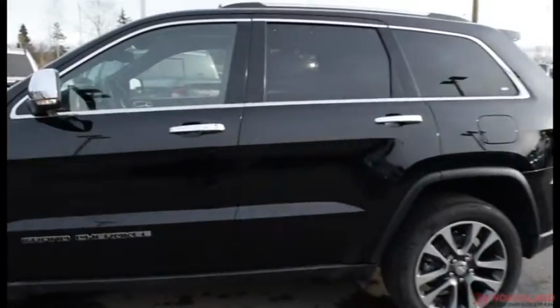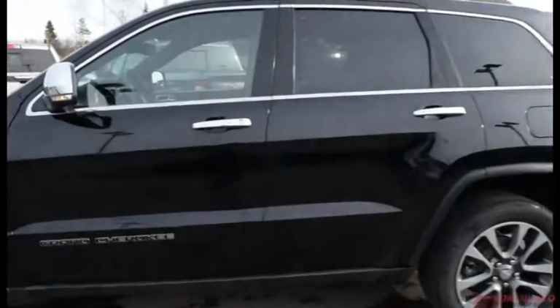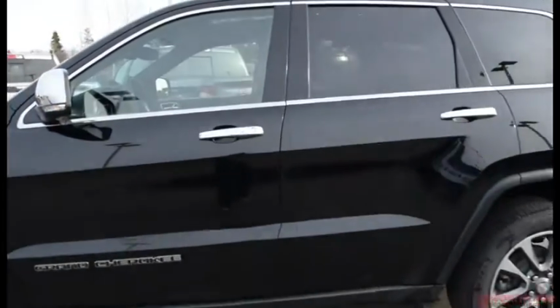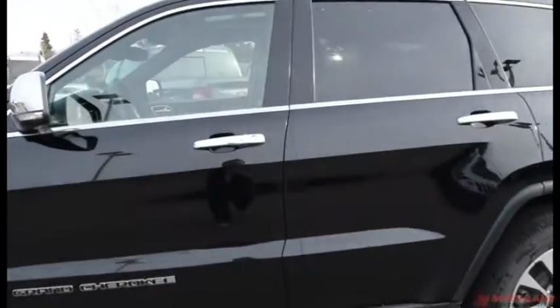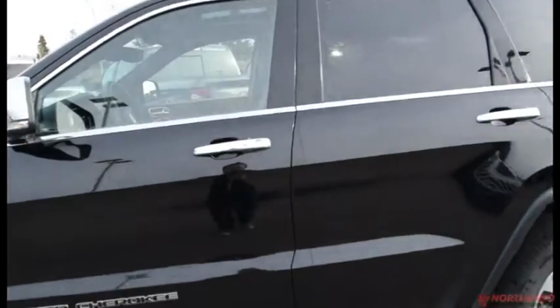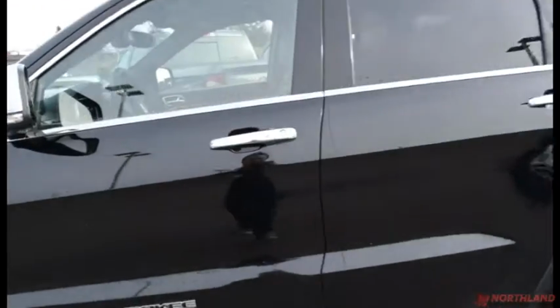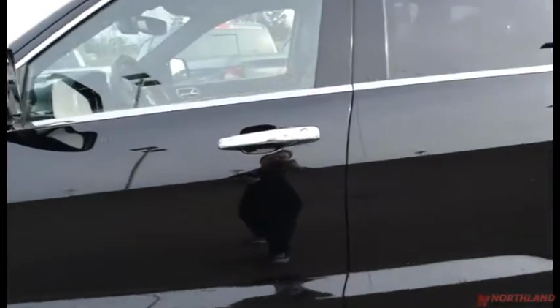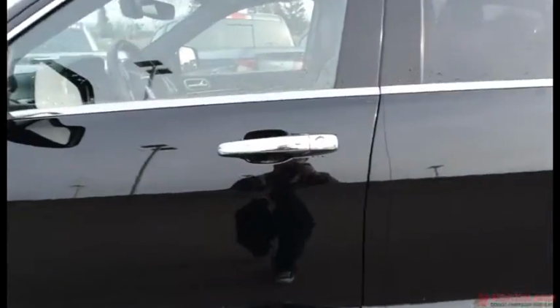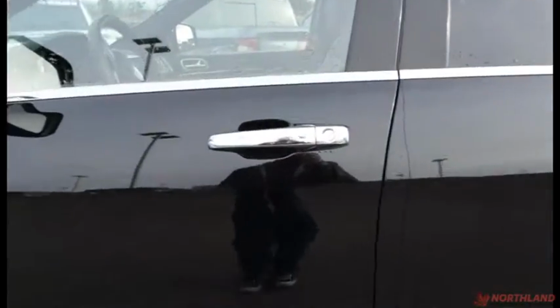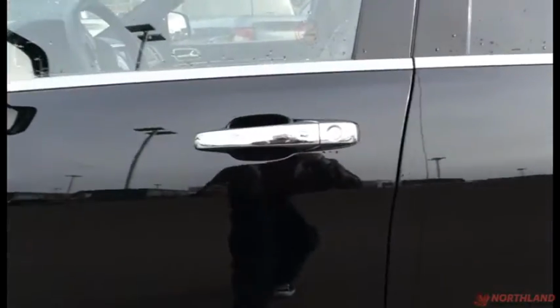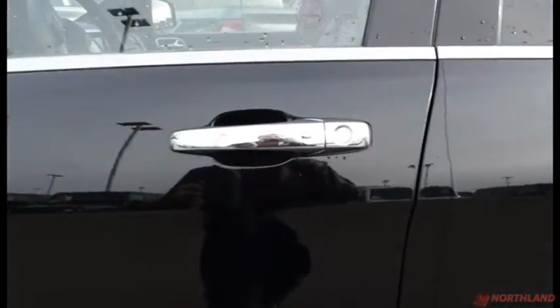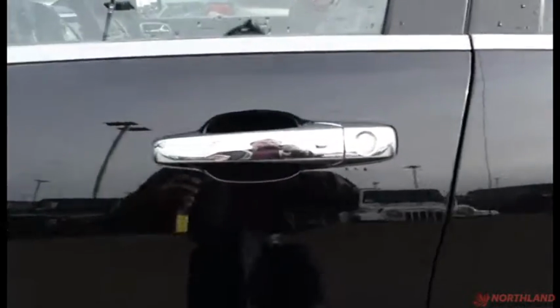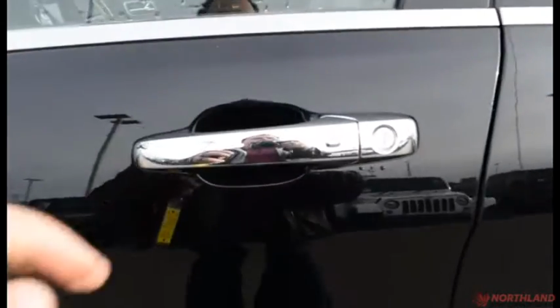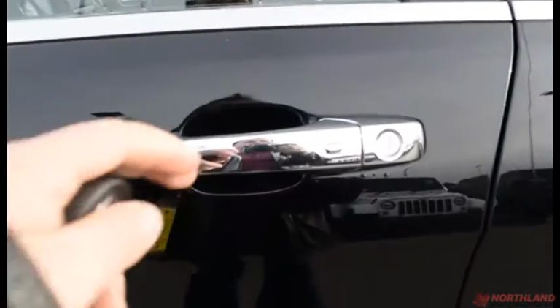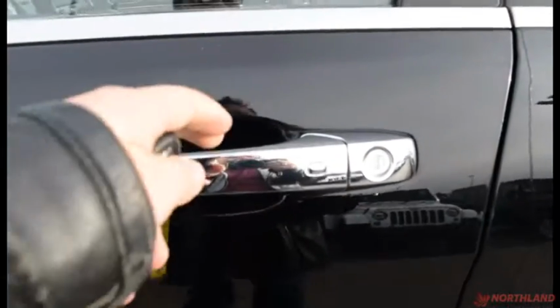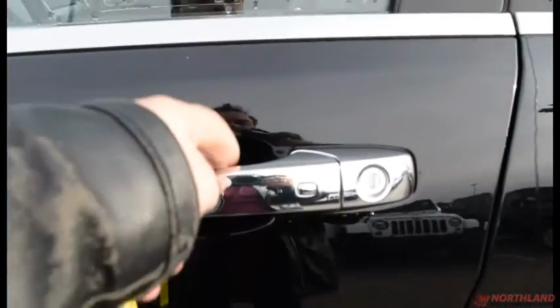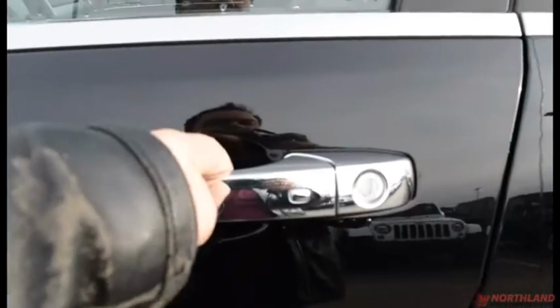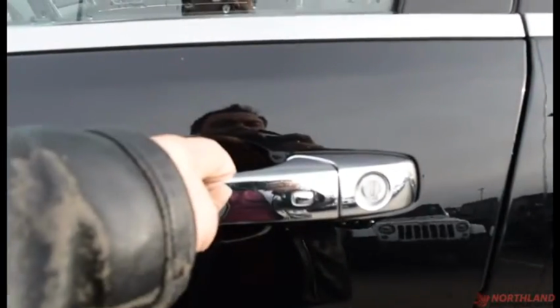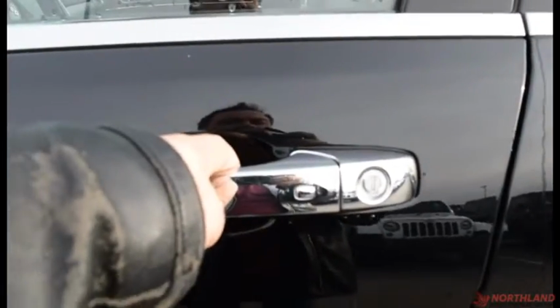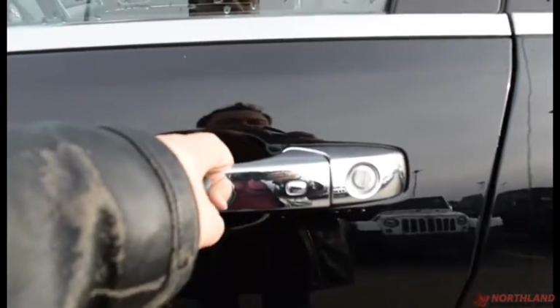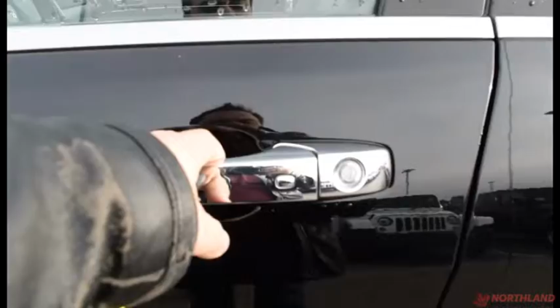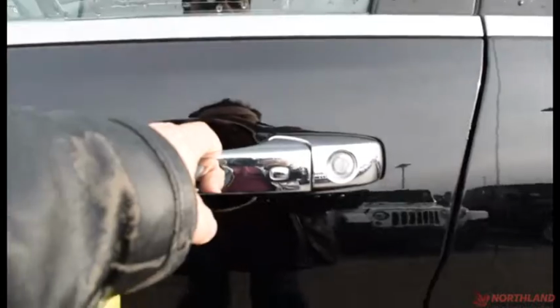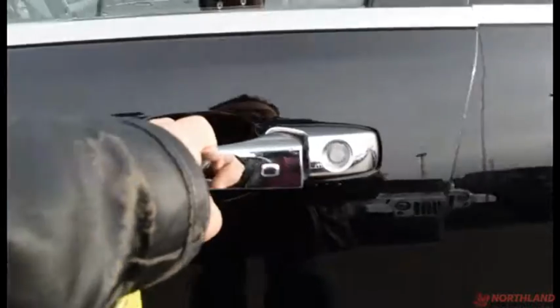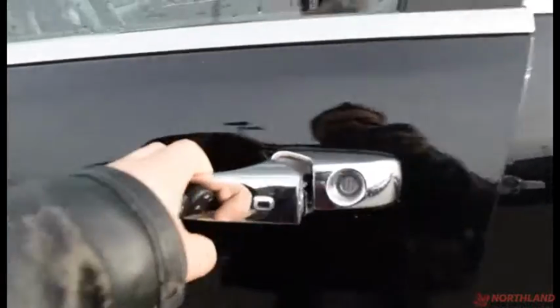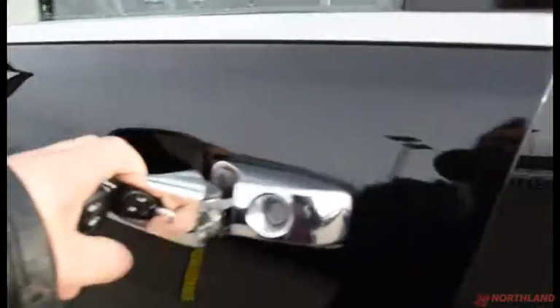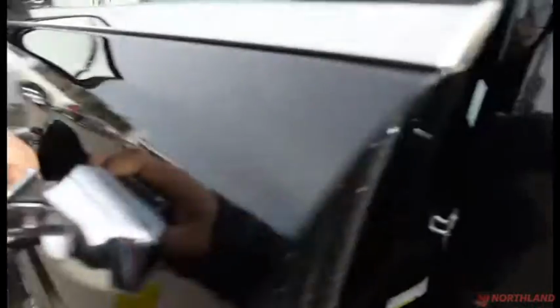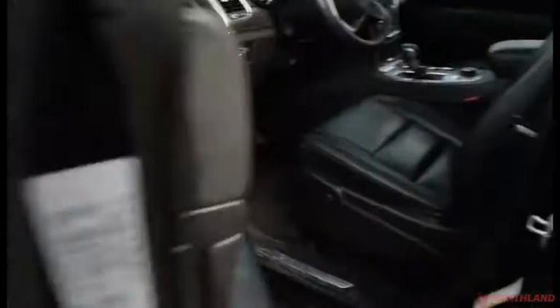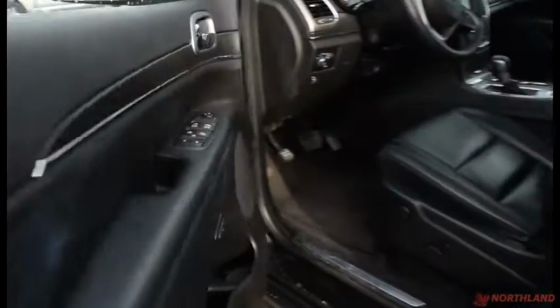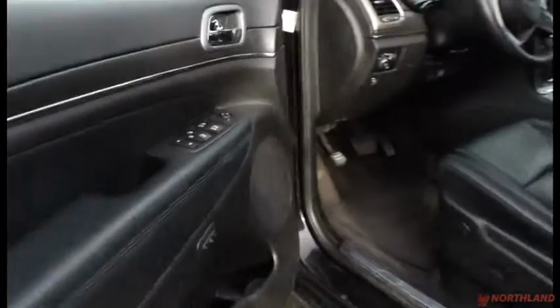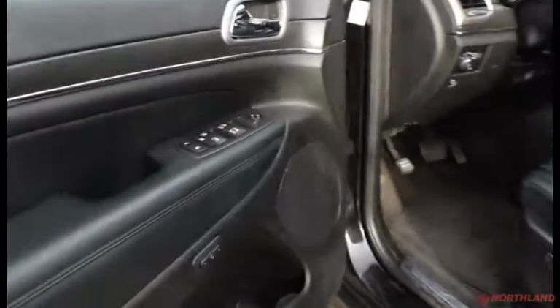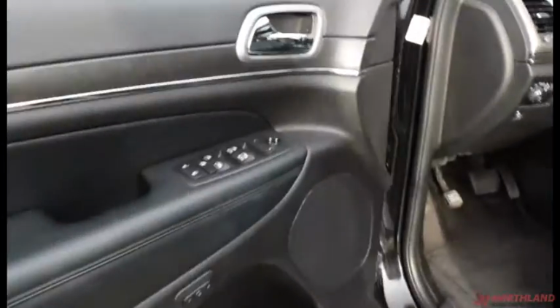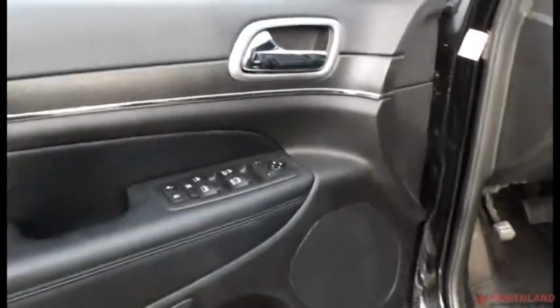It also has proximity keyless entry, so if it is locked all you have to do is put your hand on the handle and, as long as you have the keys on you, it will open right up.